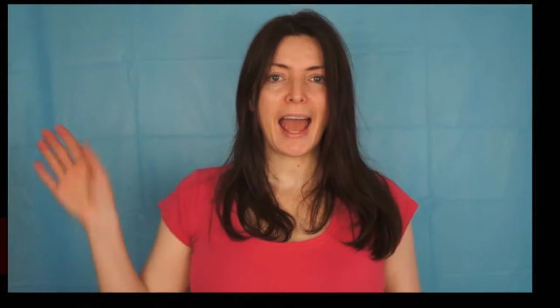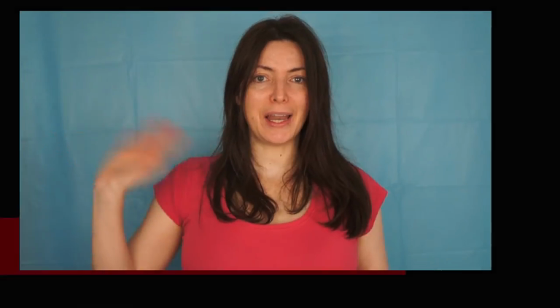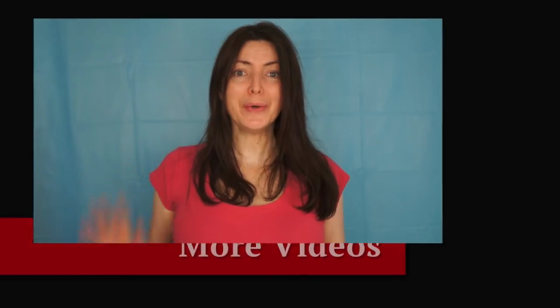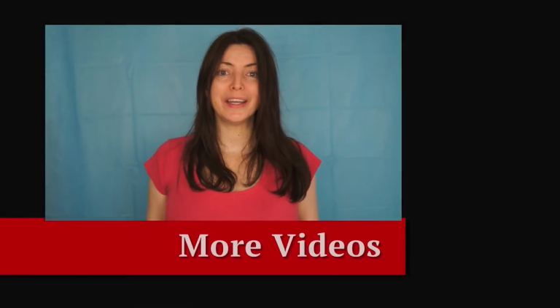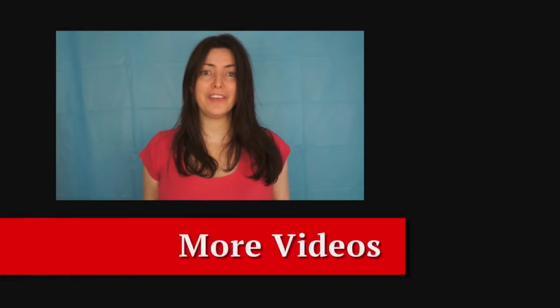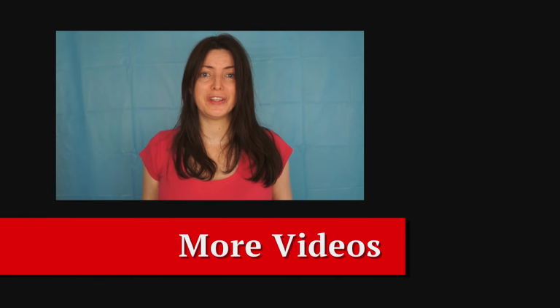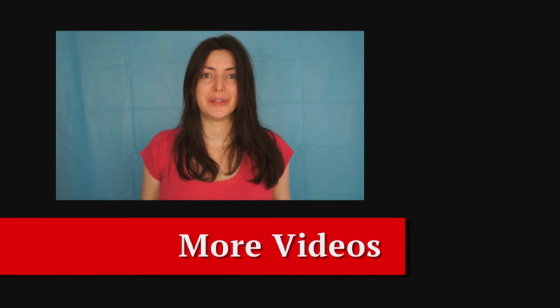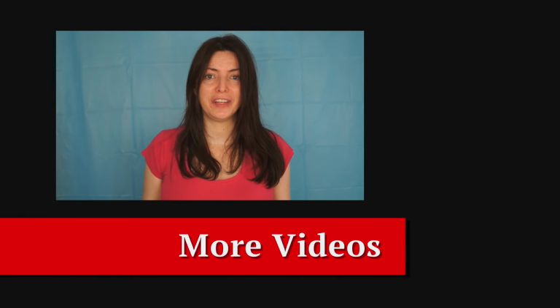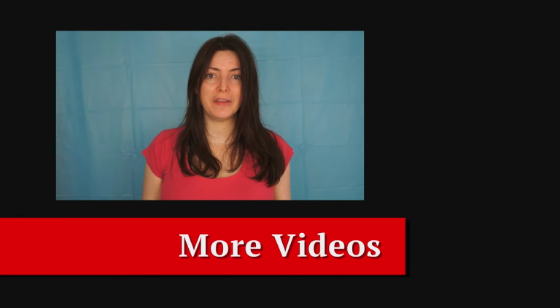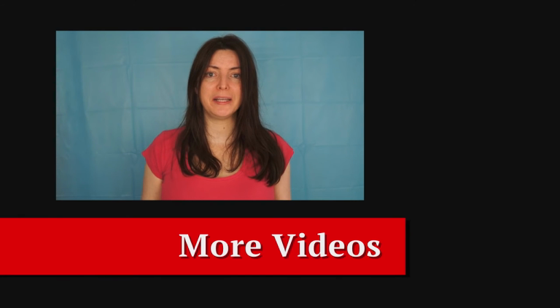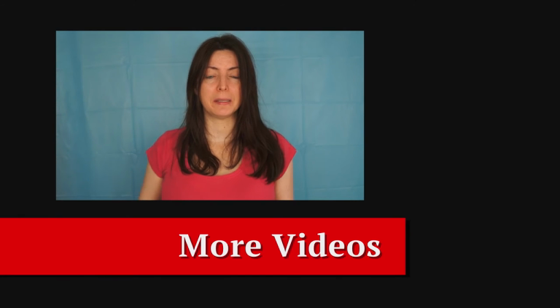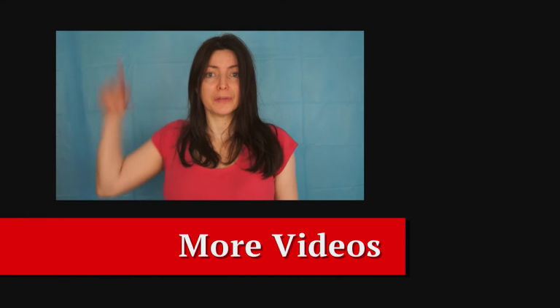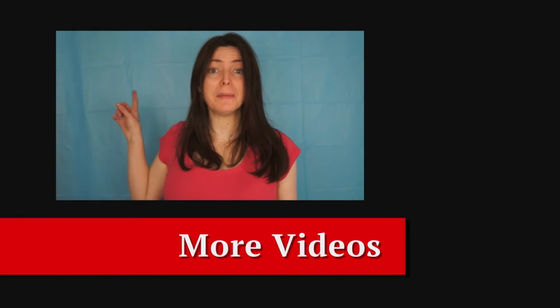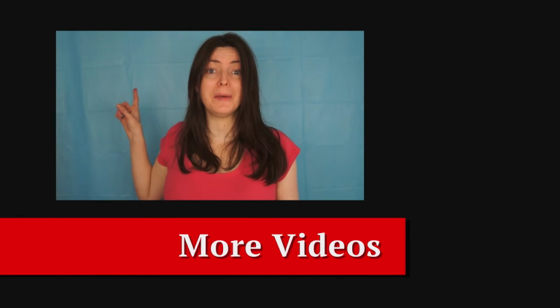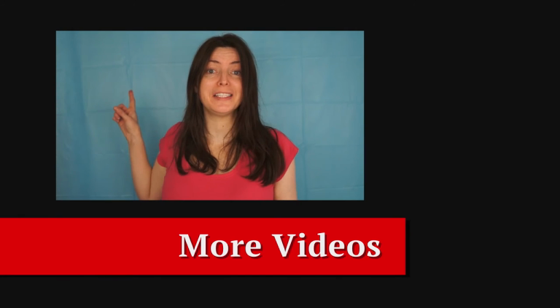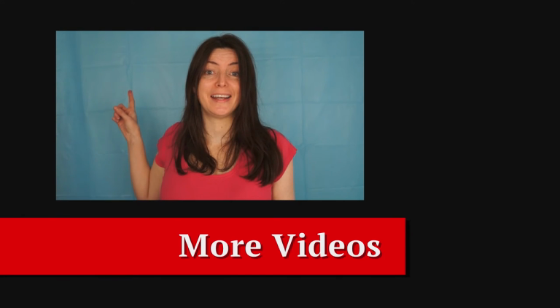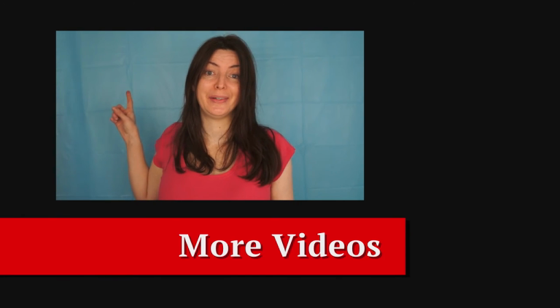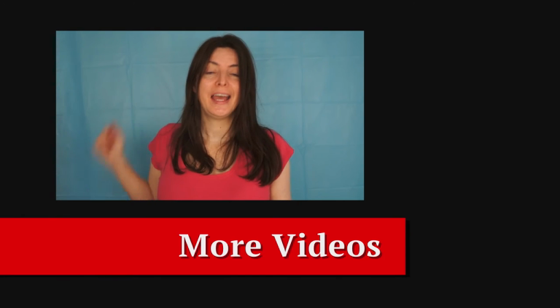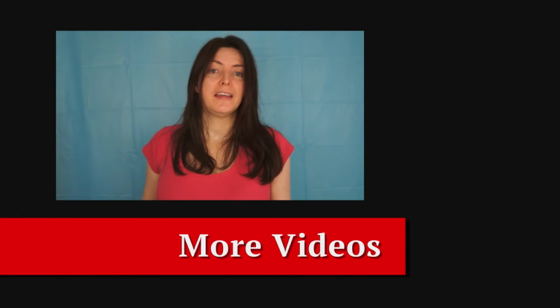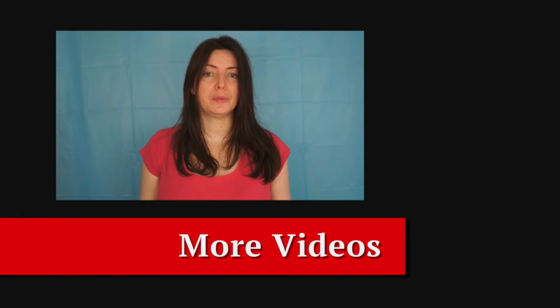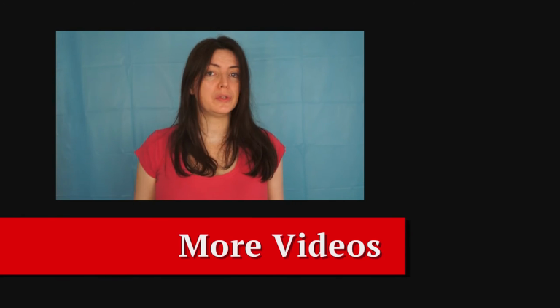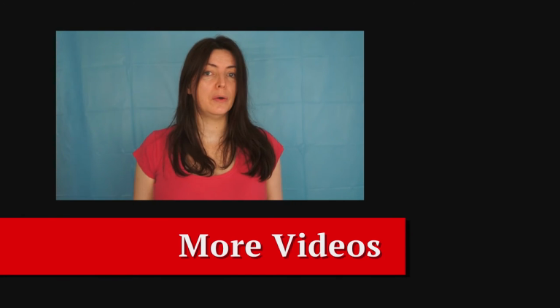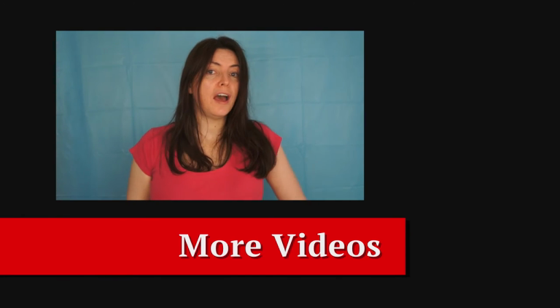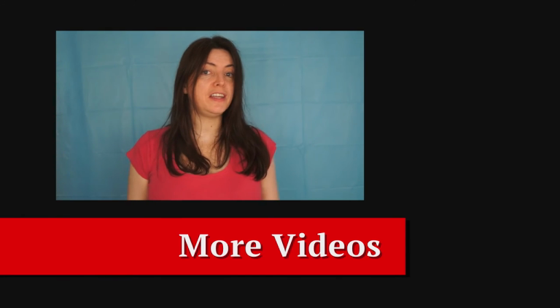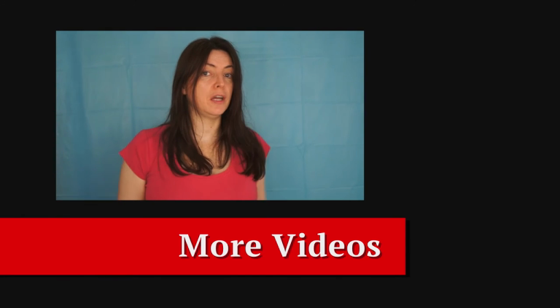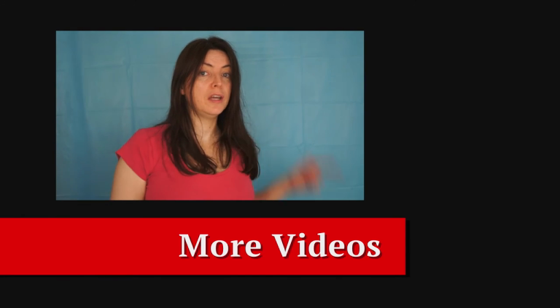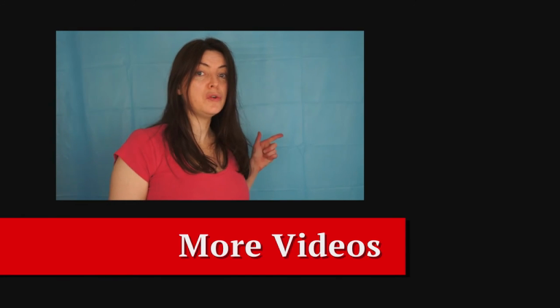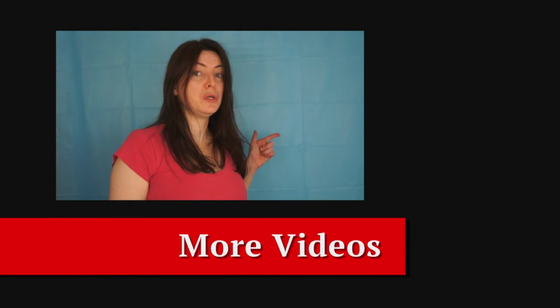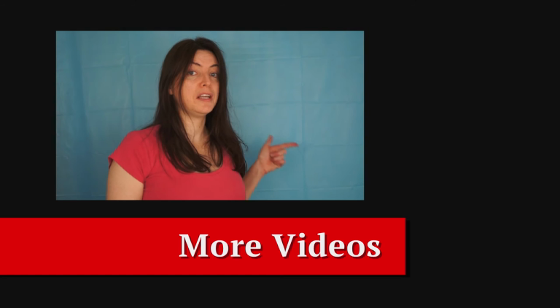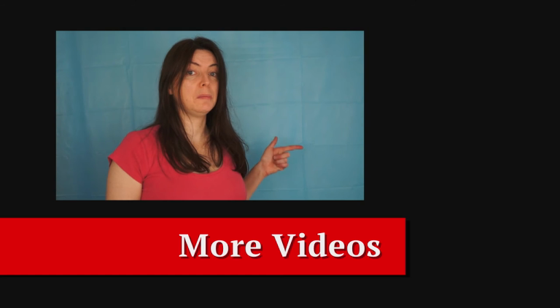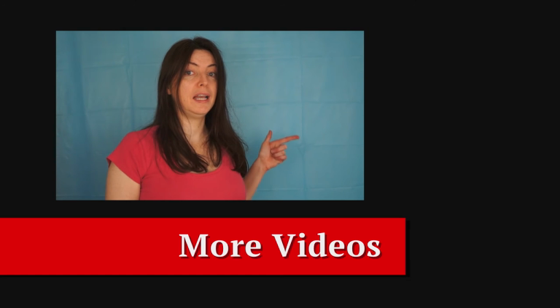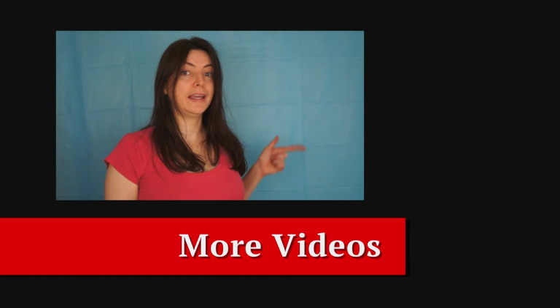Hello! If you've enjoyed this video, then please subscribe to my channel. There's also a video that YouTube thinks you might like.